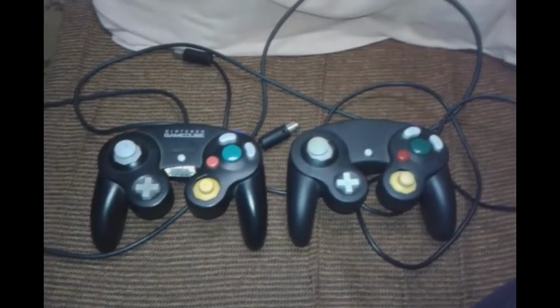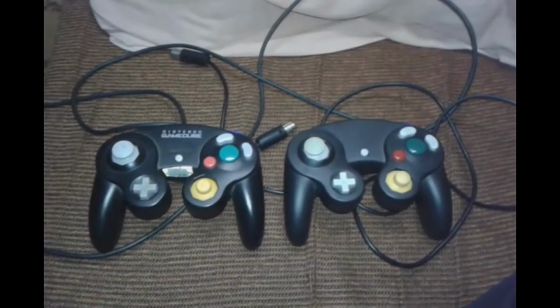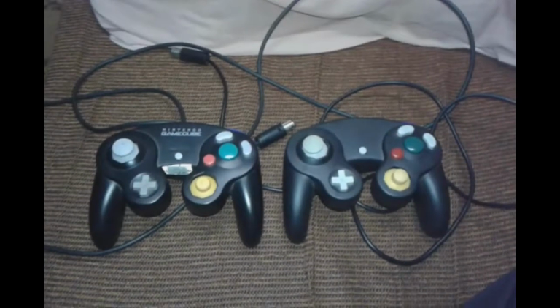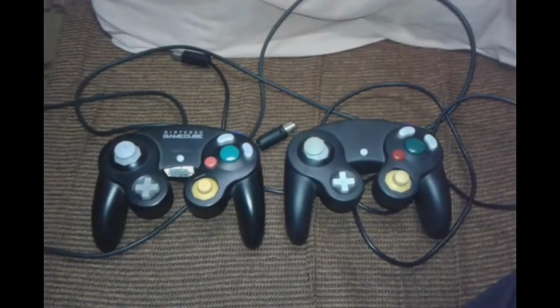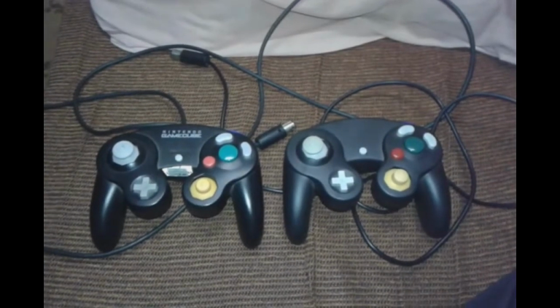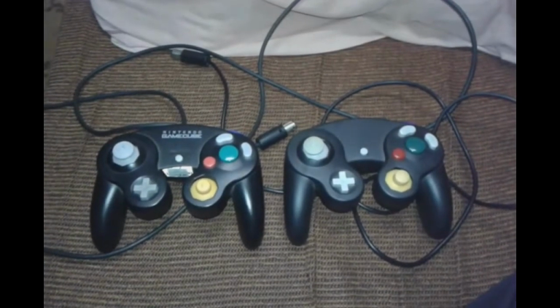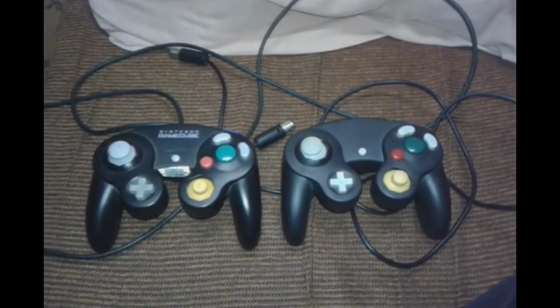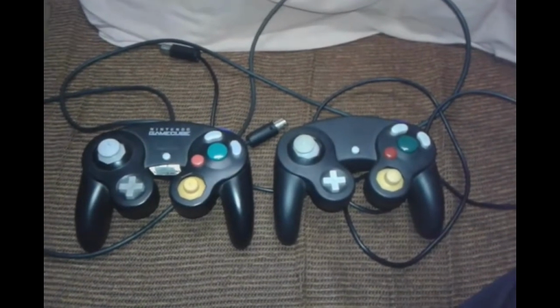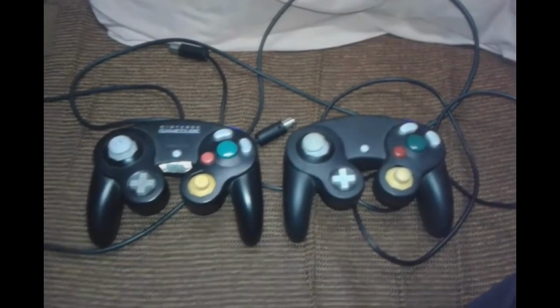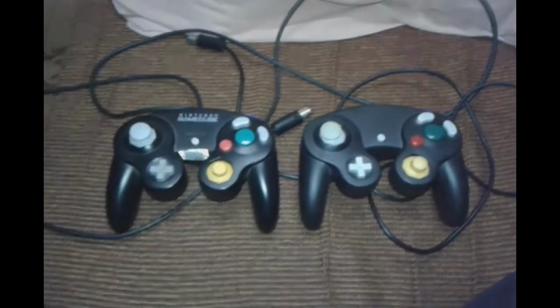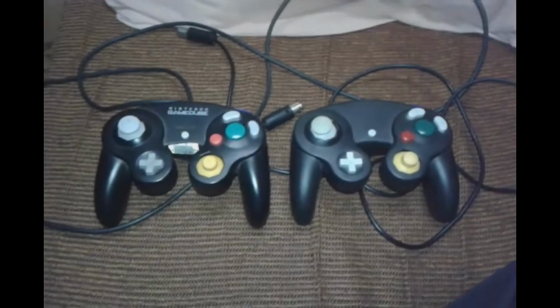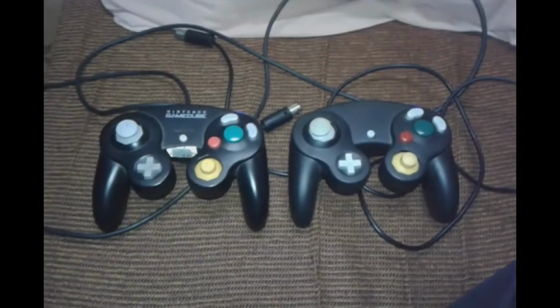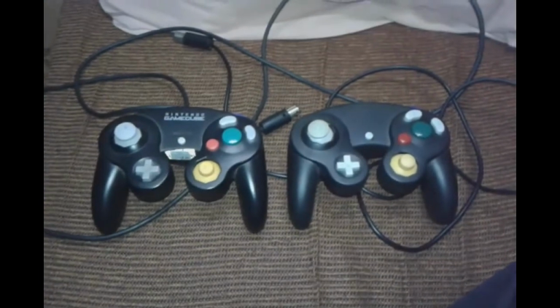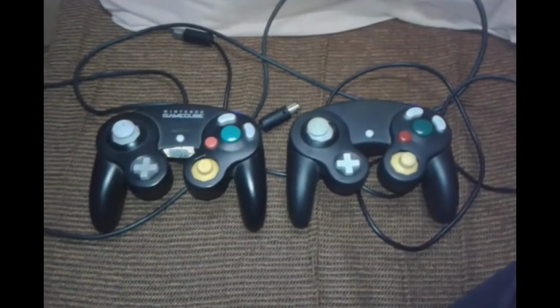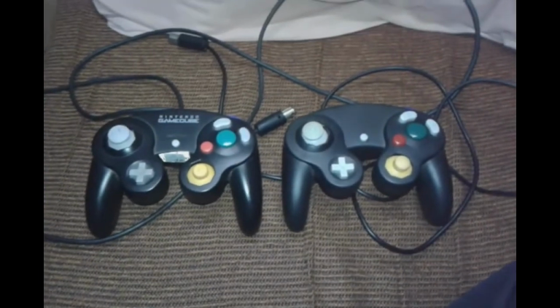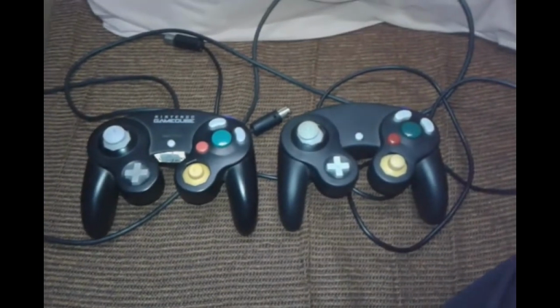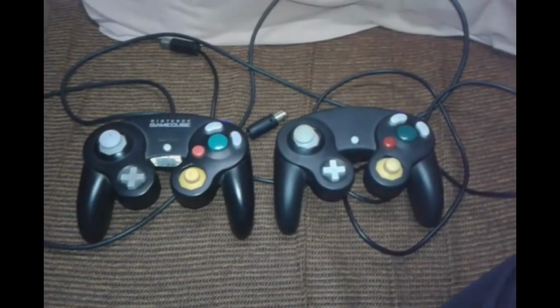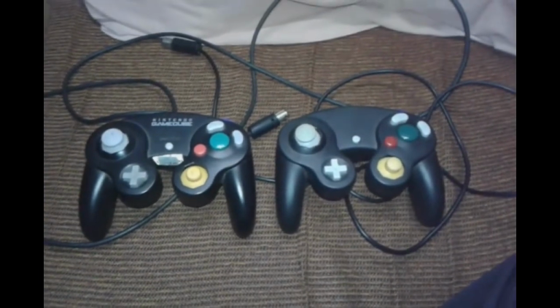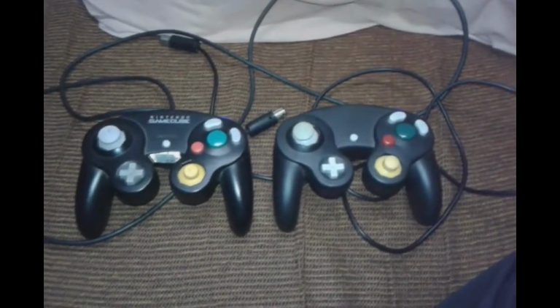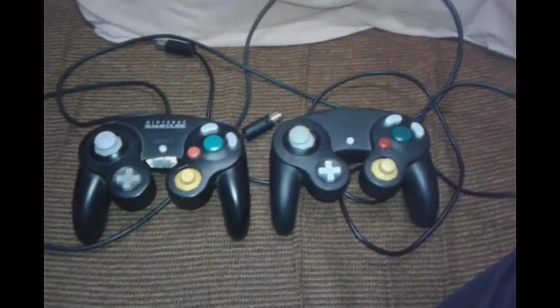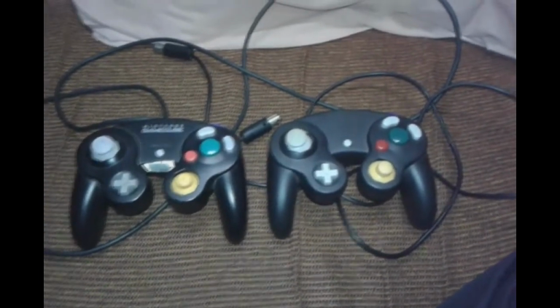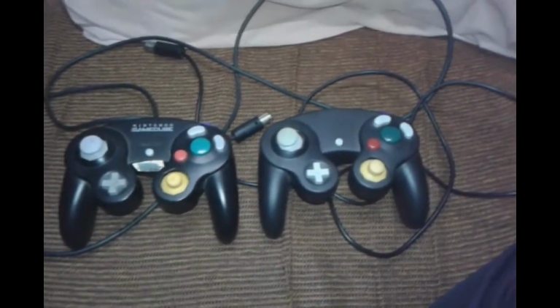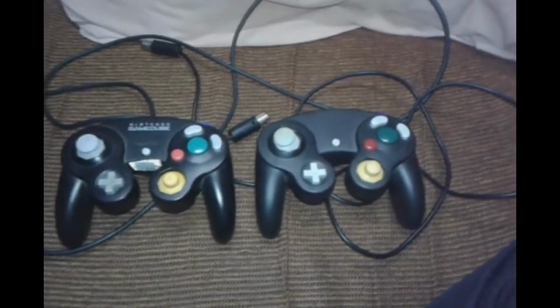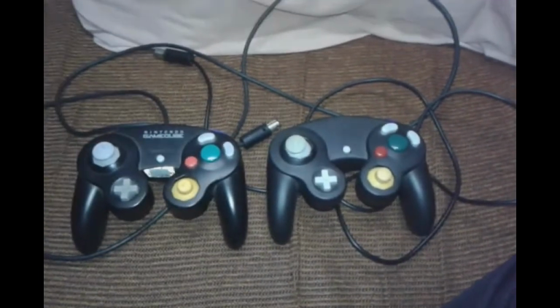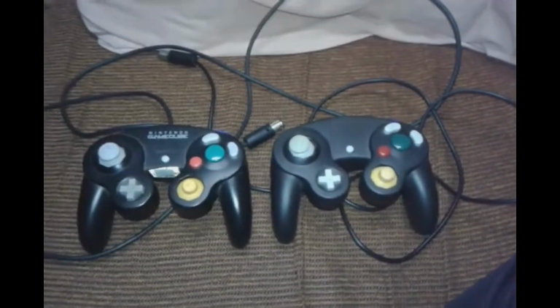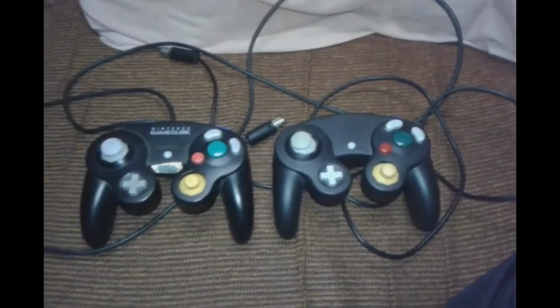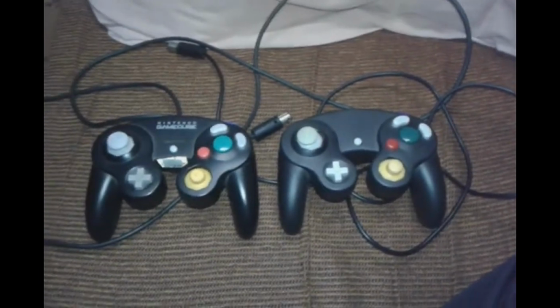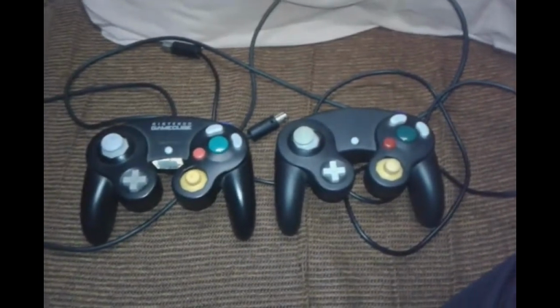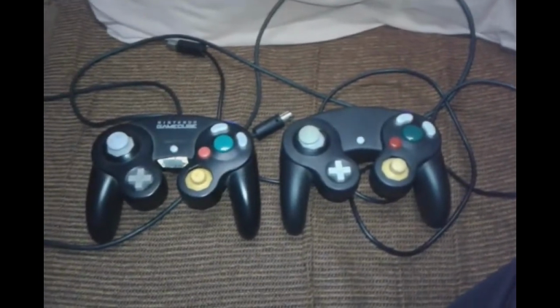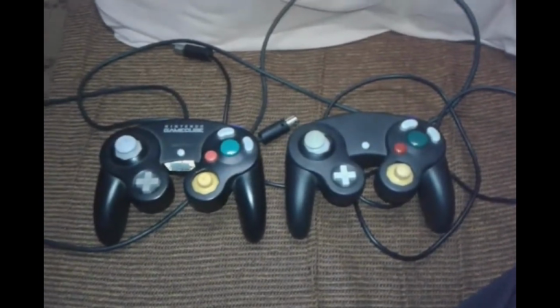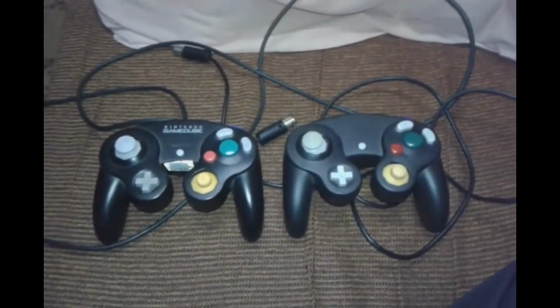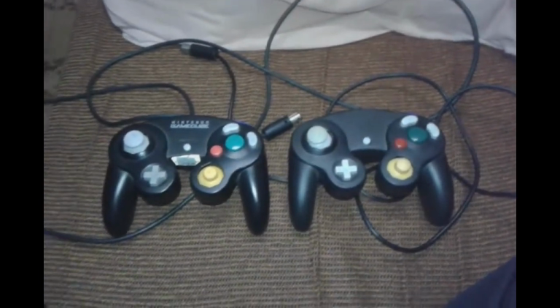Hi guys, this is another Dicas para Colecionadores. This is an episode of Dicas para Colecionadores about the GameCube.